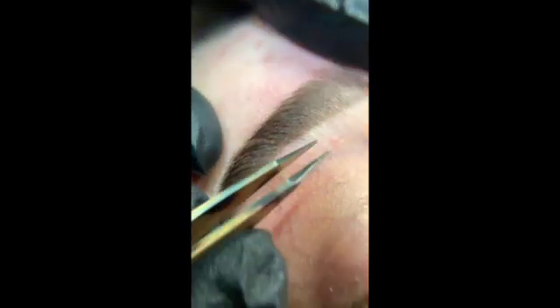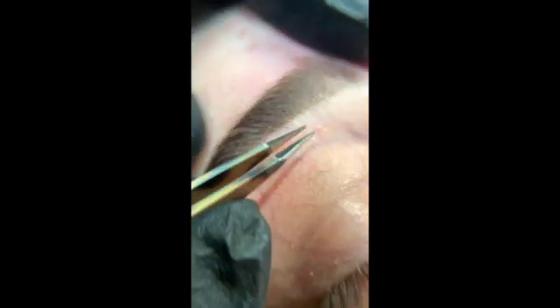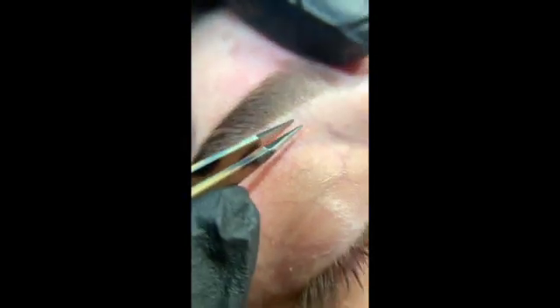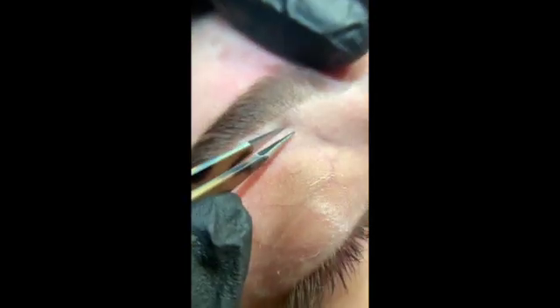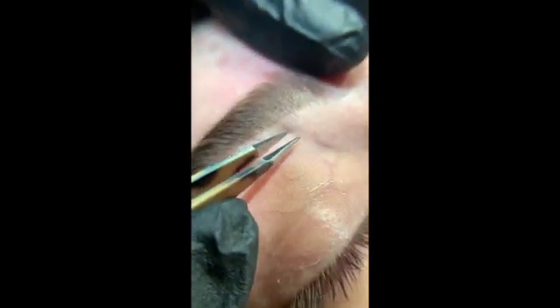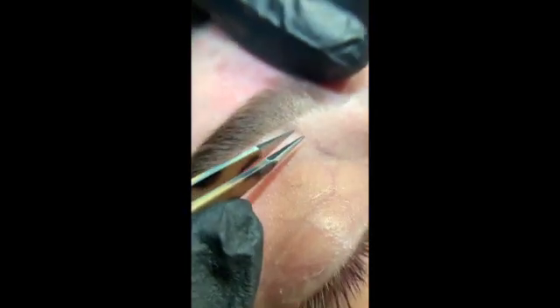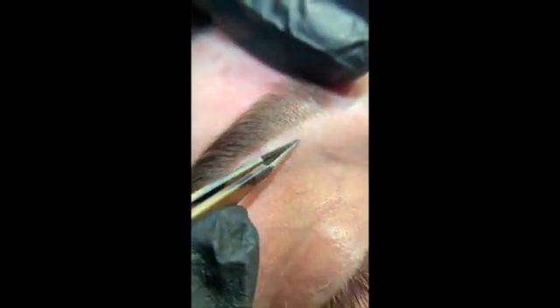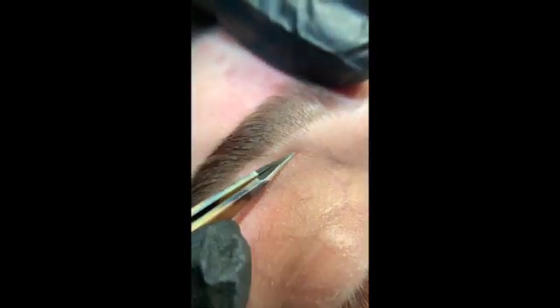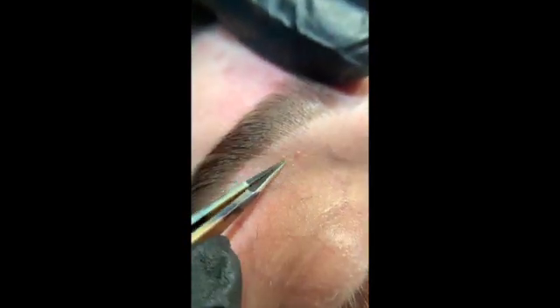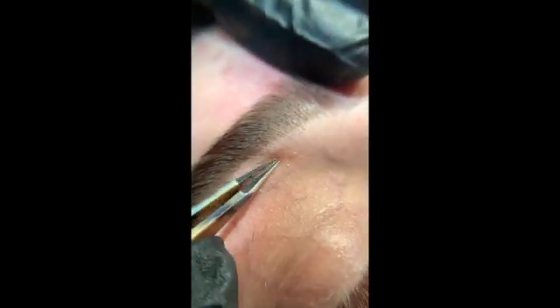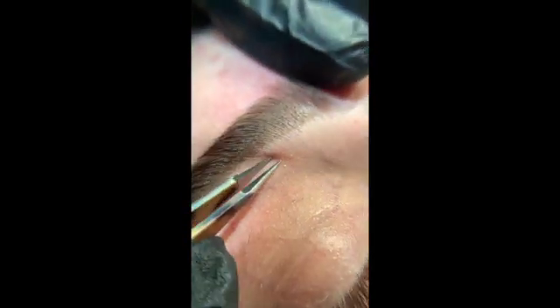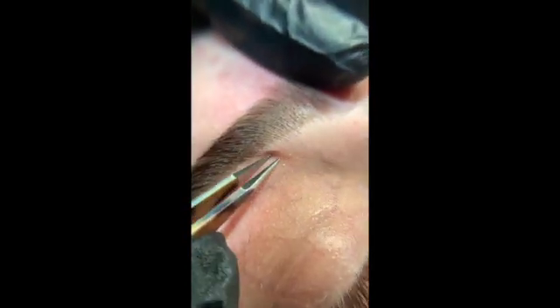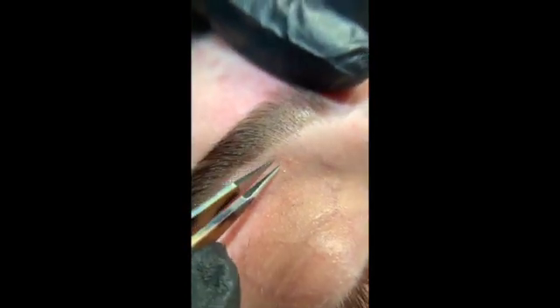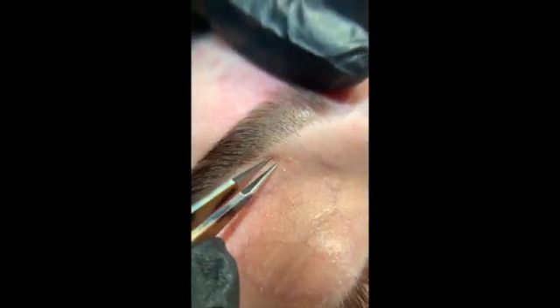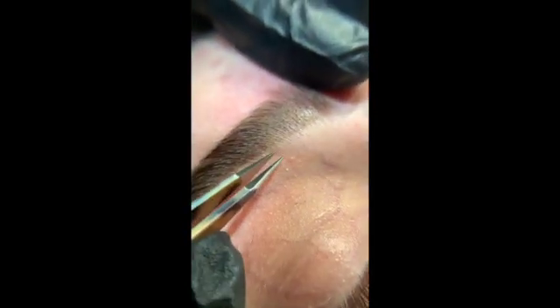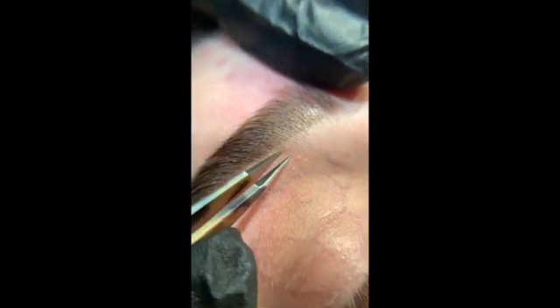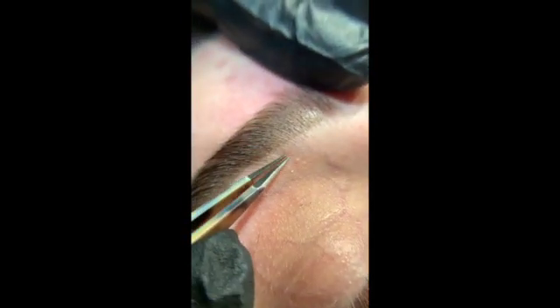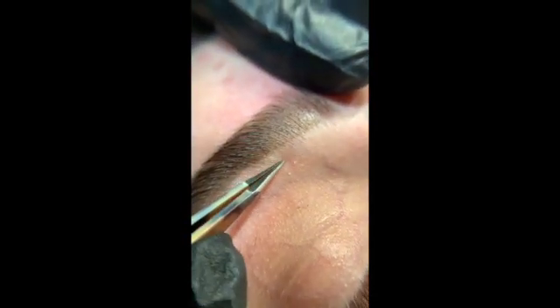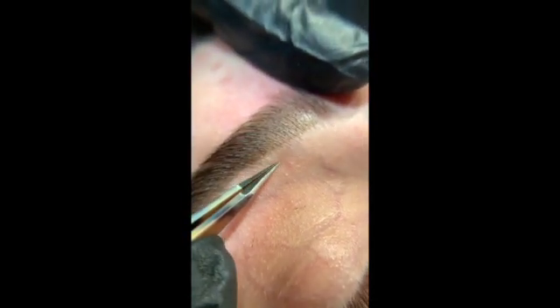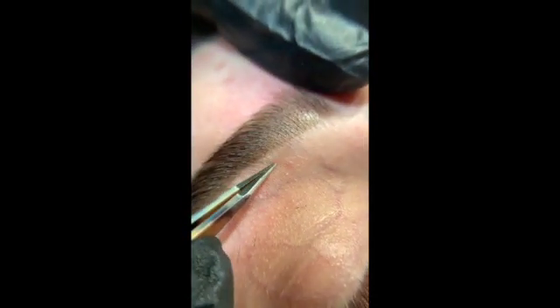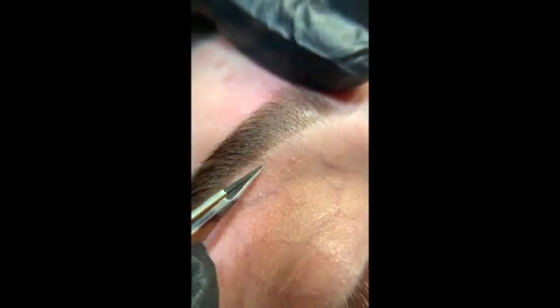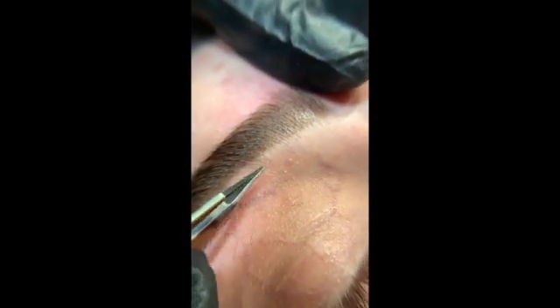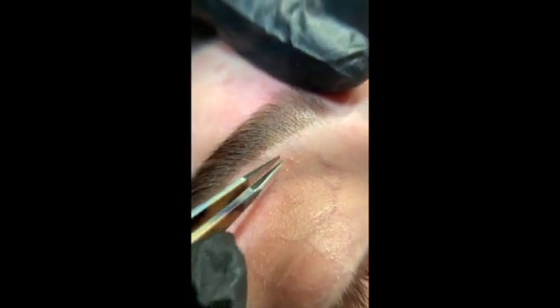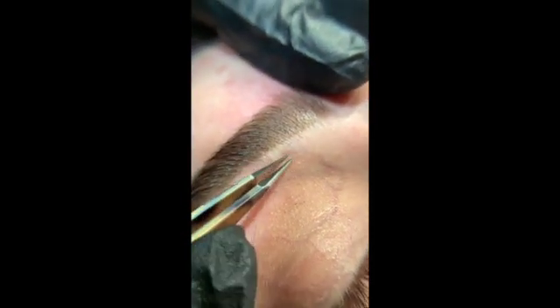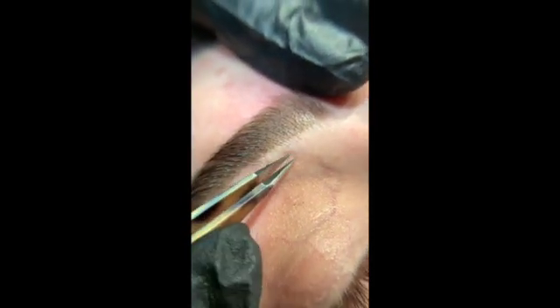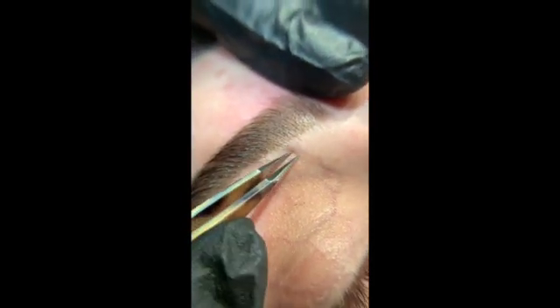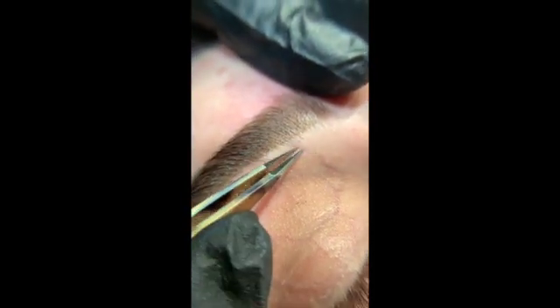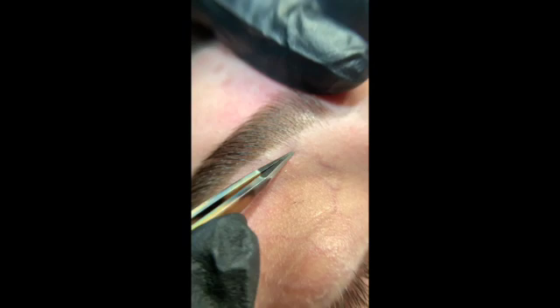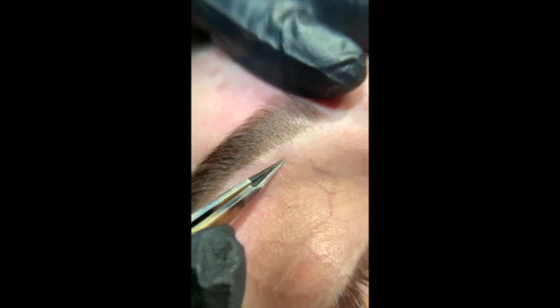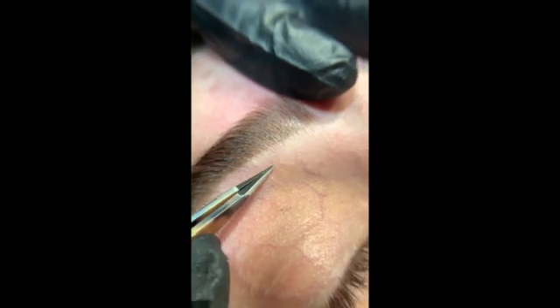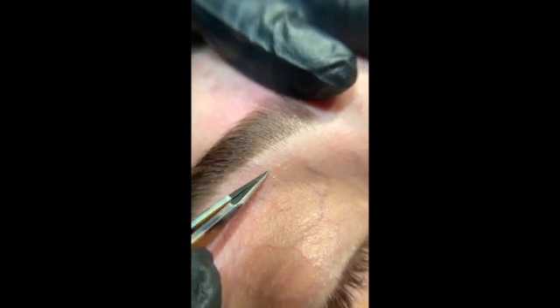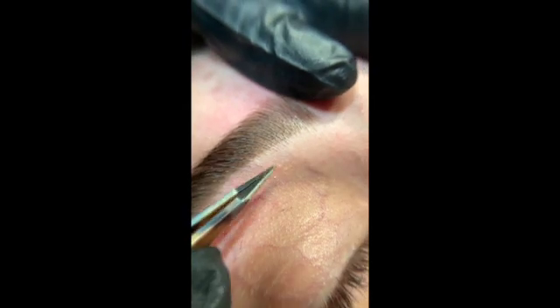That hair that has been broken will of course come through in a couple of days and your client will want to pluck that.